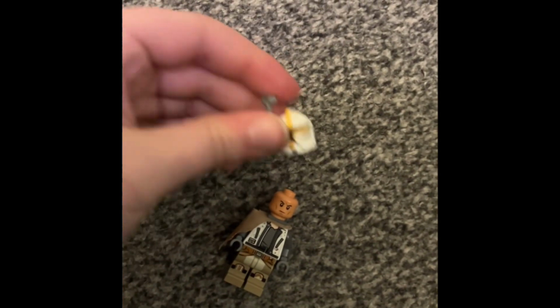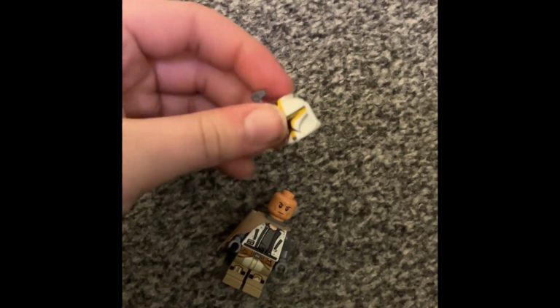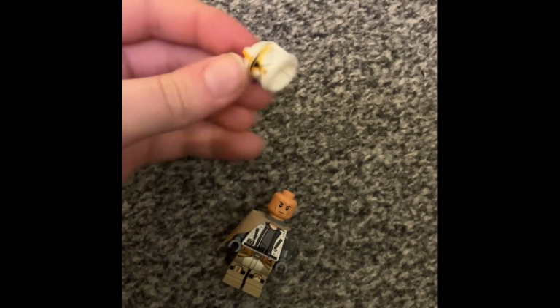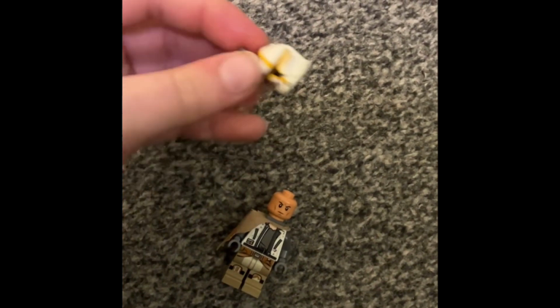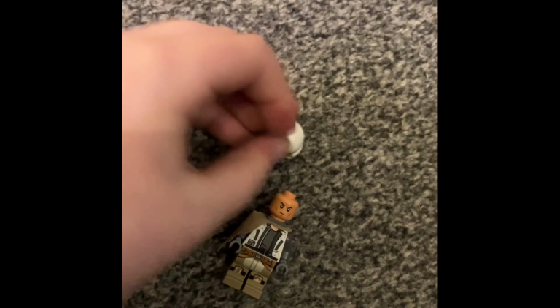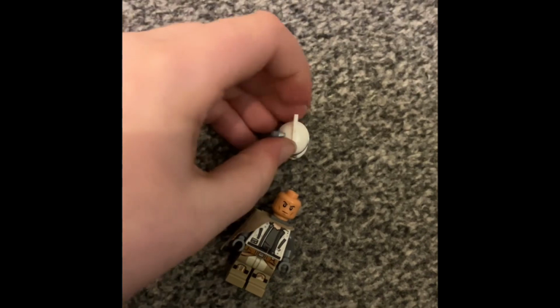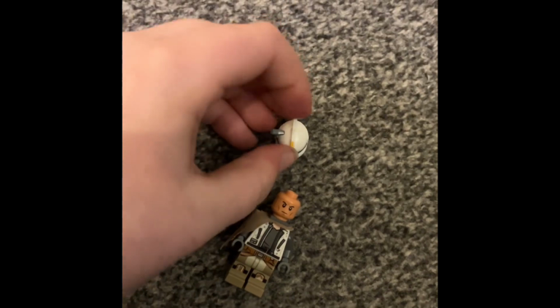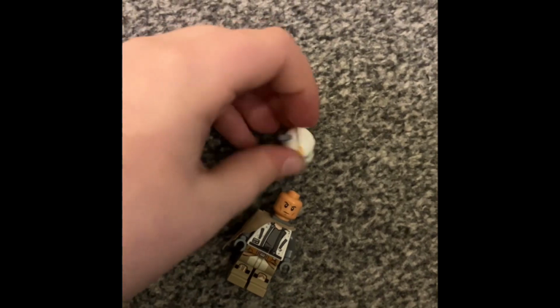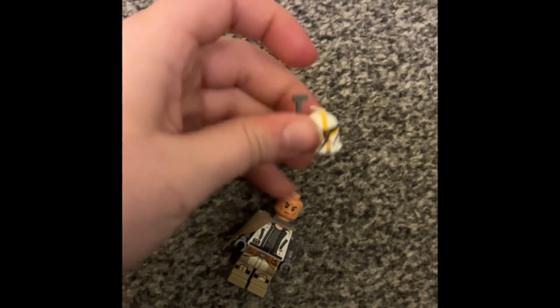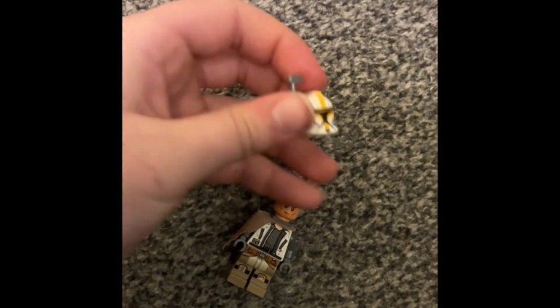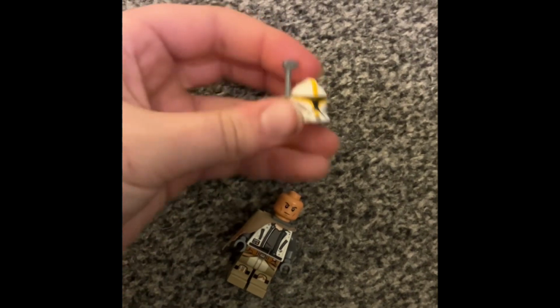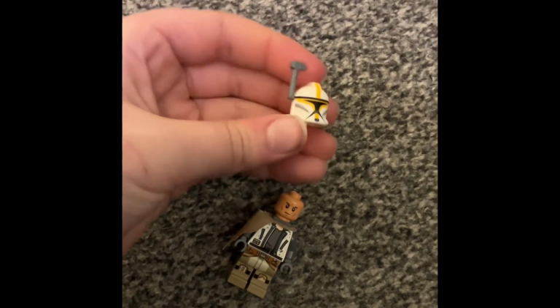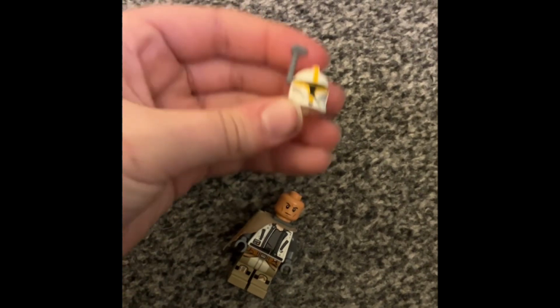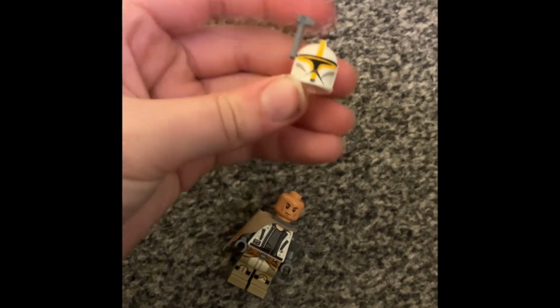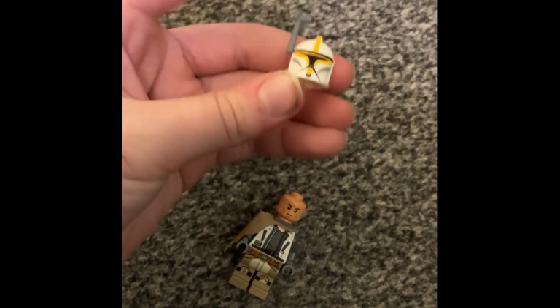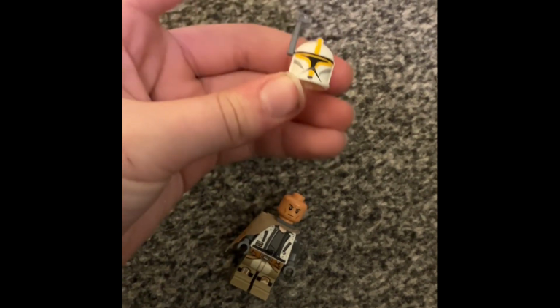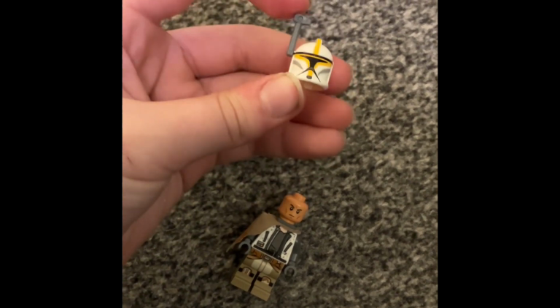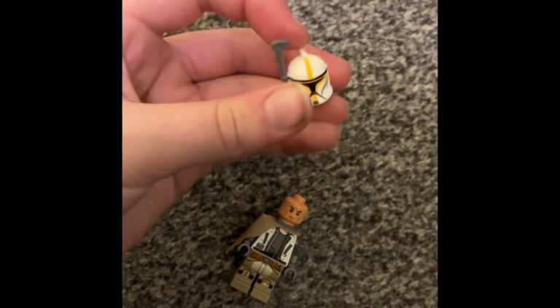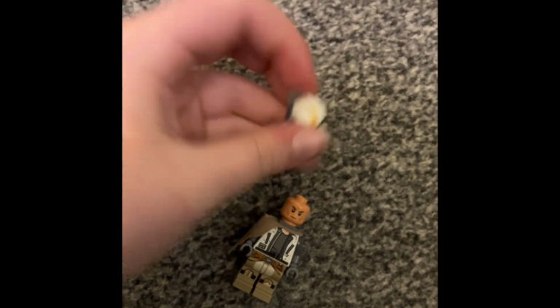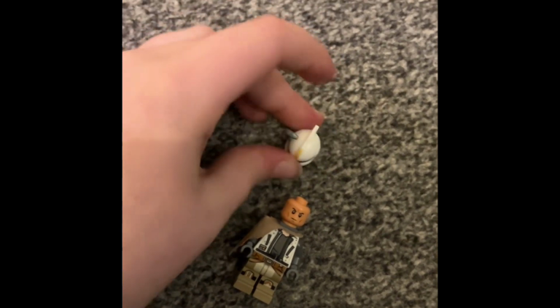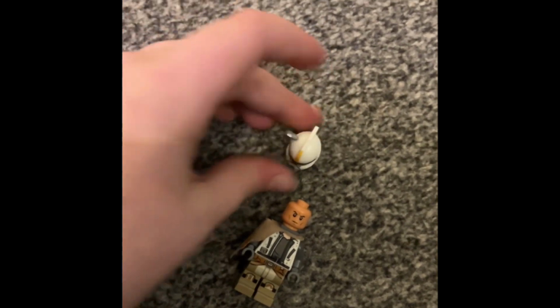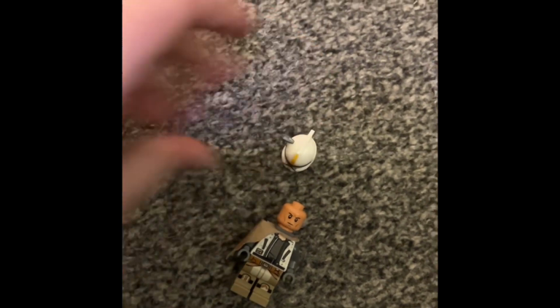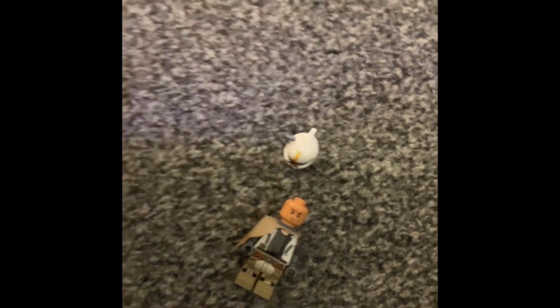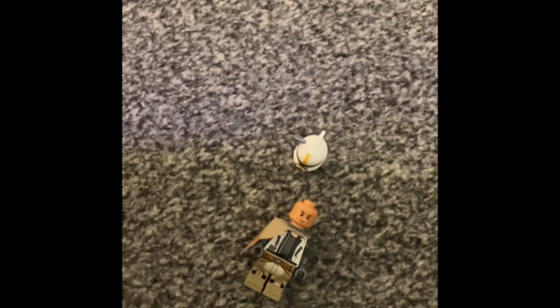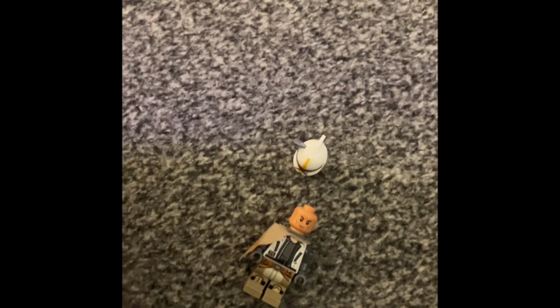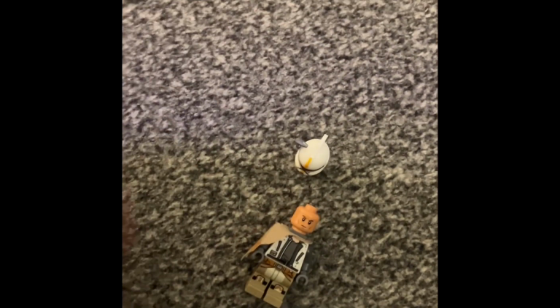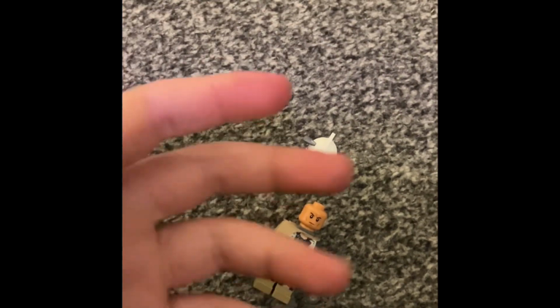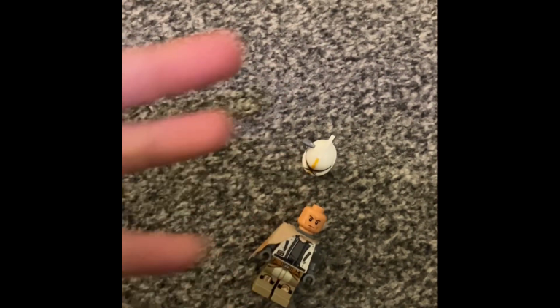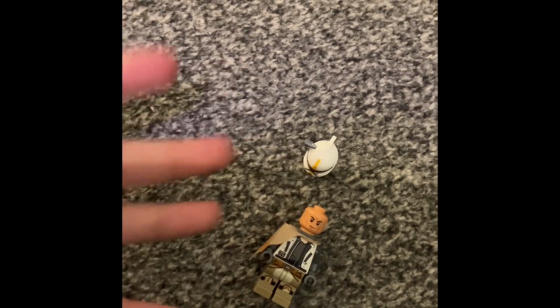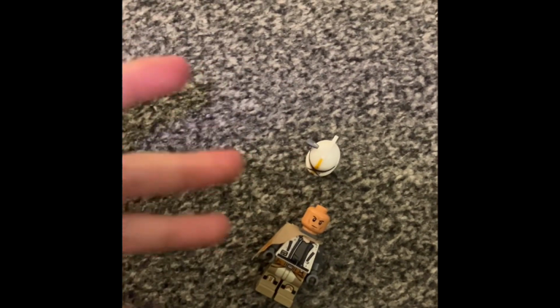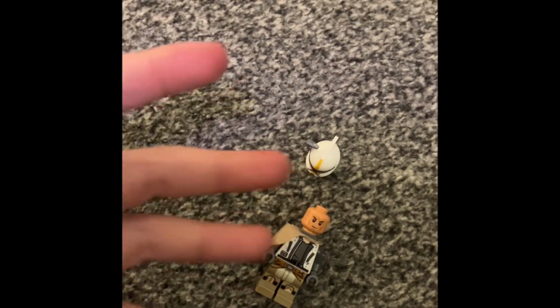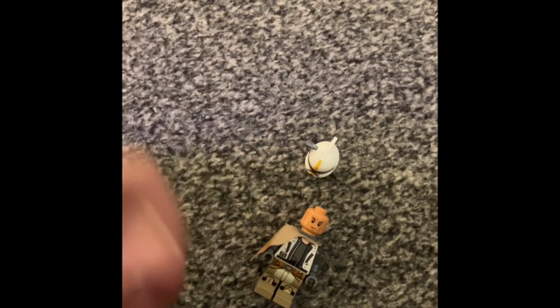I can't remember what they're called — I'm a Star Wars geek but I don't remember. And then add on this bit. And then you've got the body done.